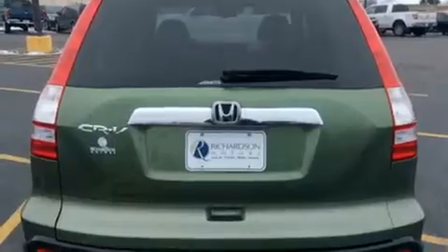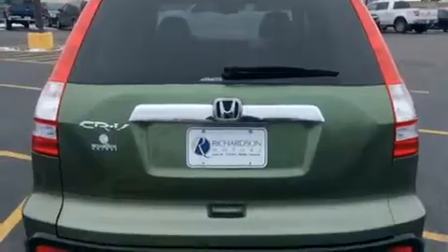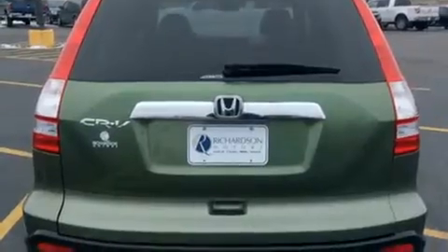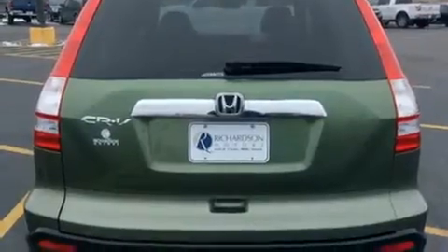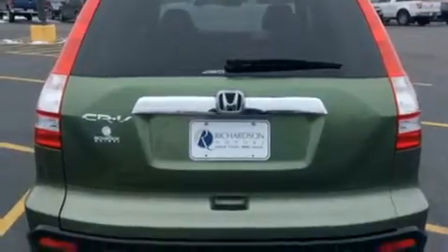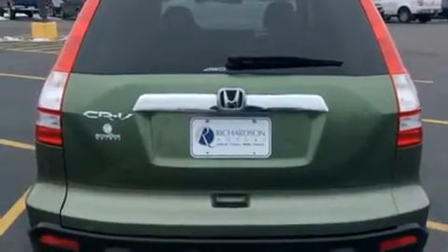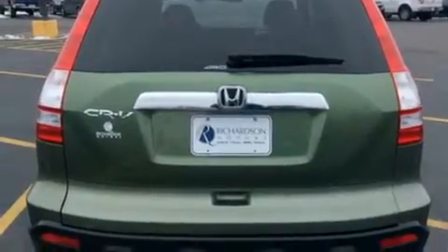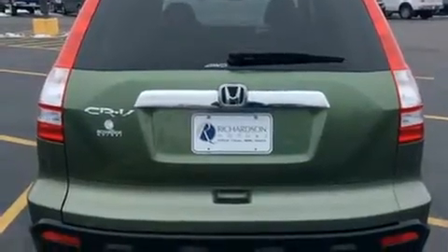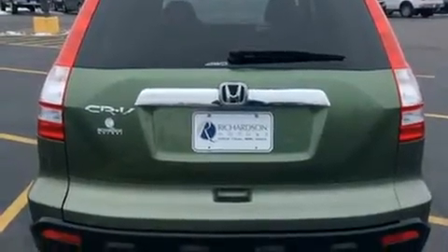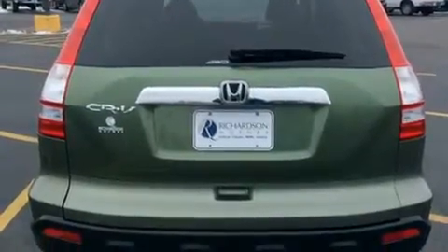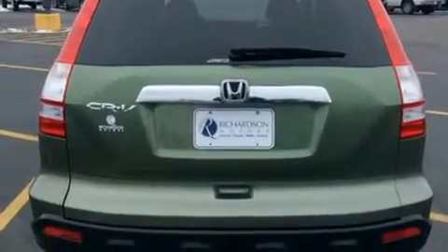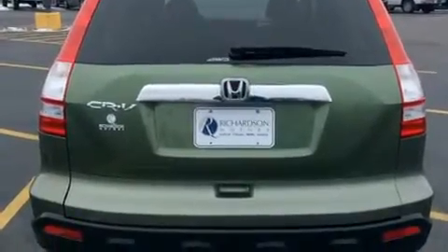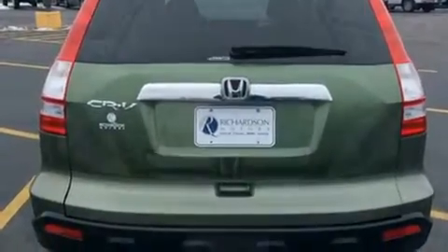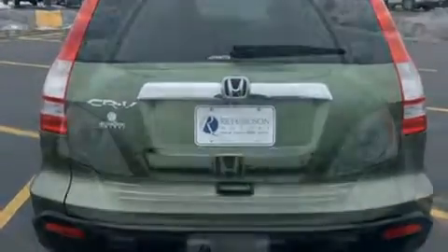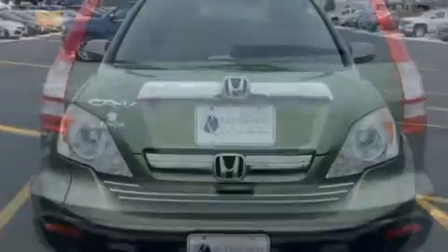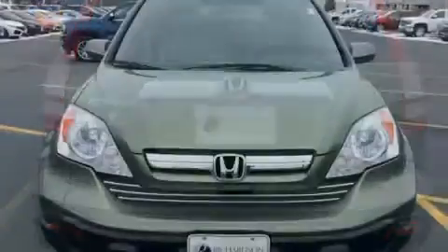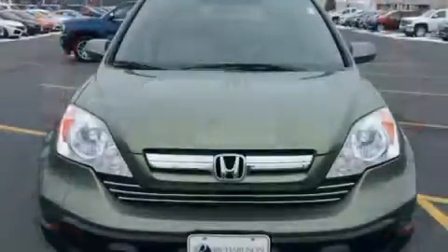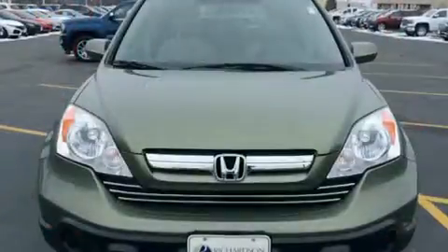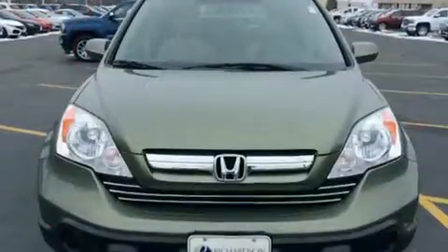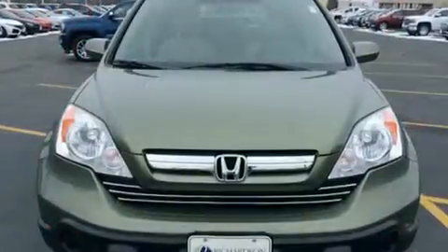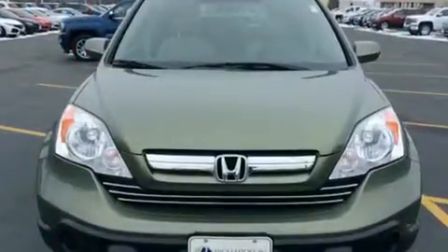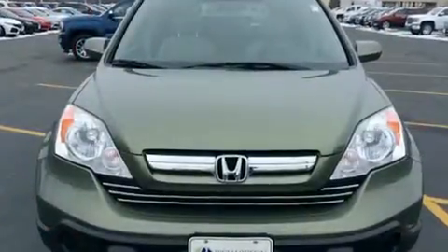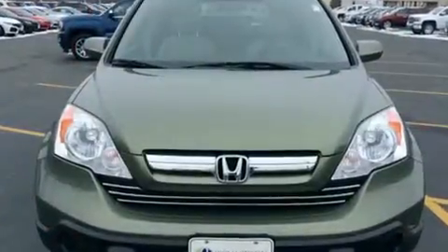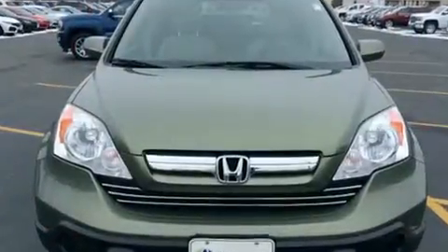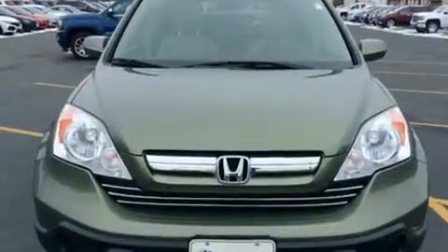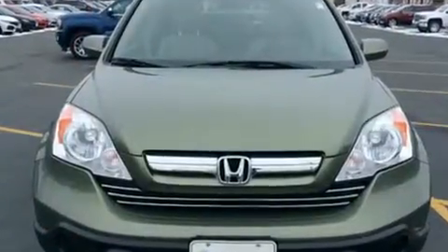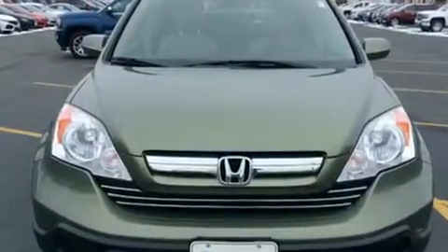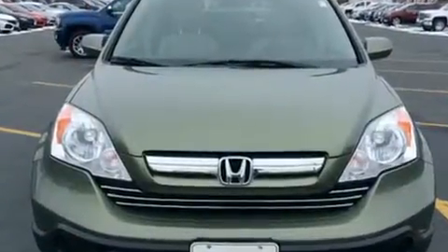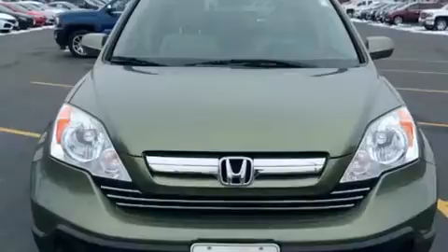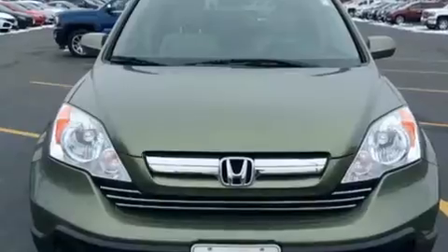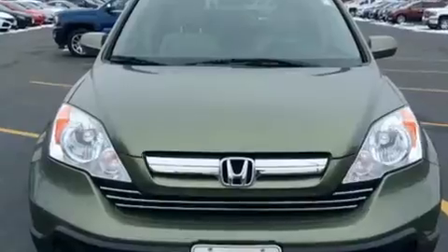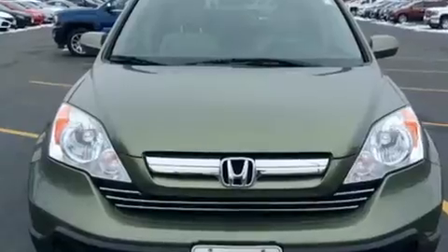For drivers who enjoy the natural environment, a power moonroof allows an infusion of fresh air.